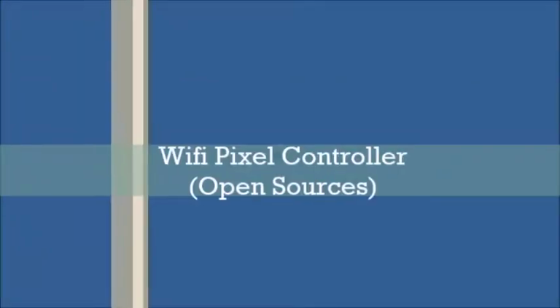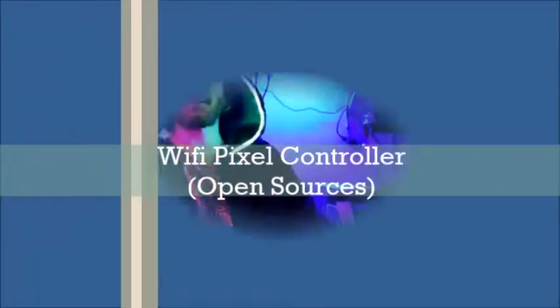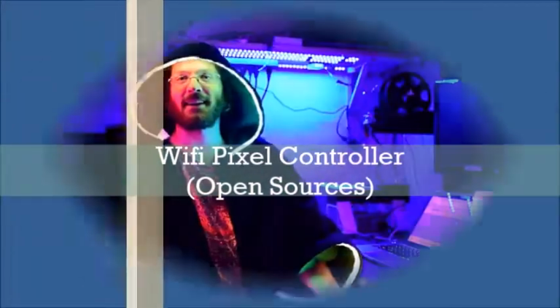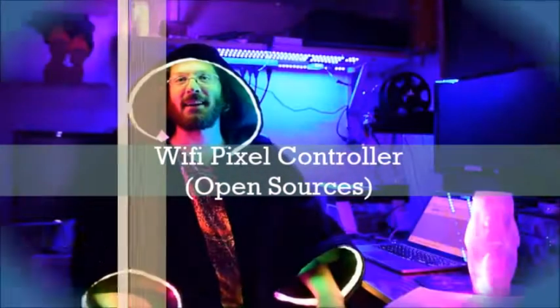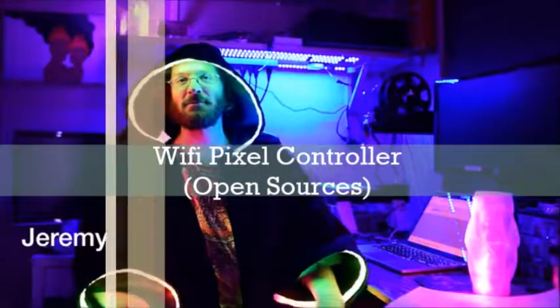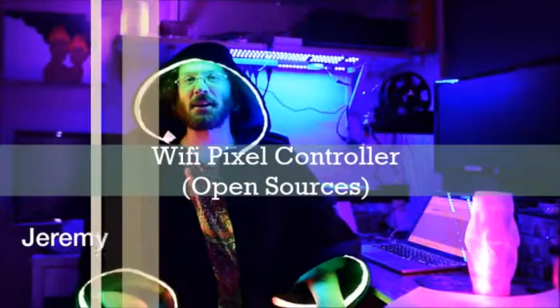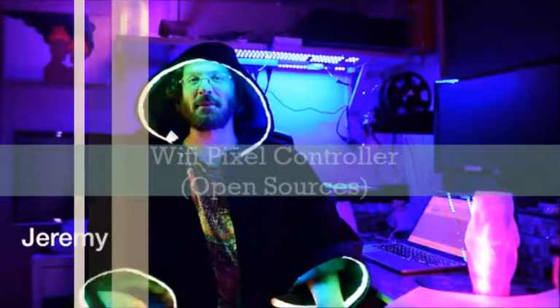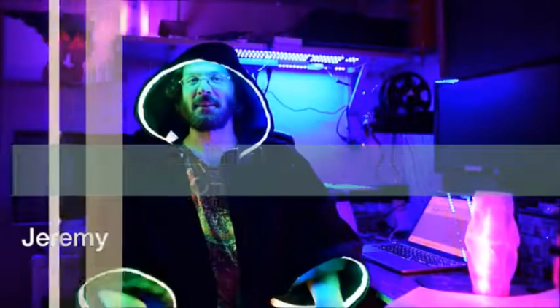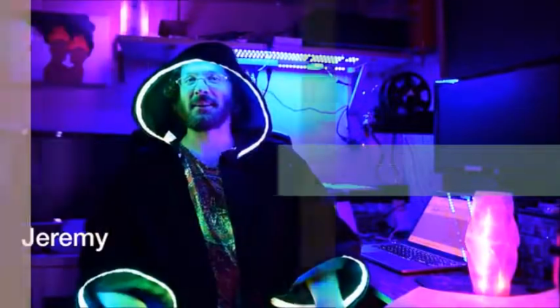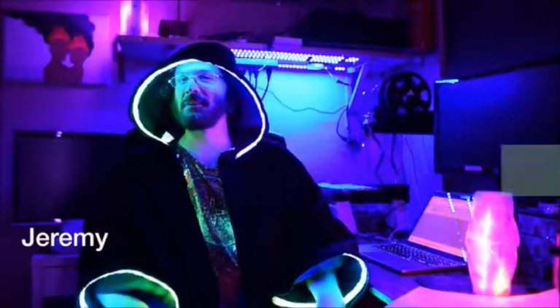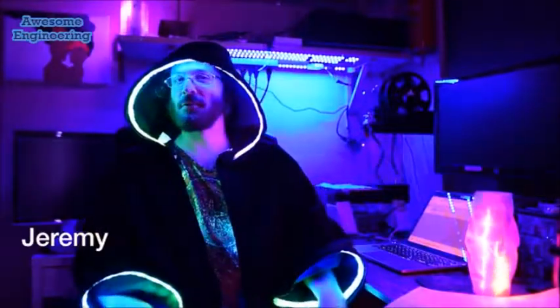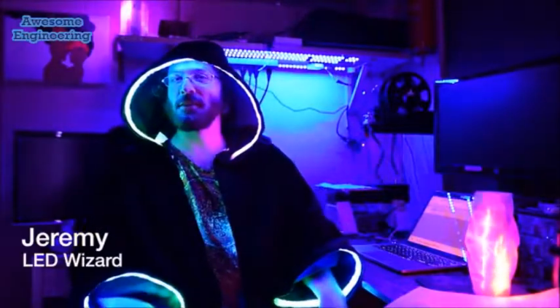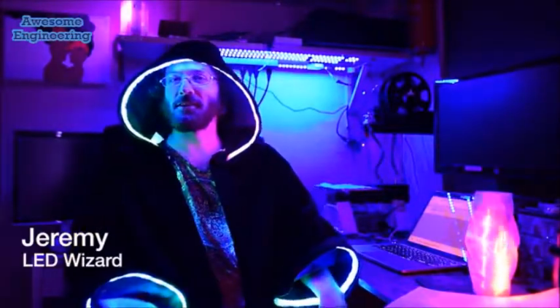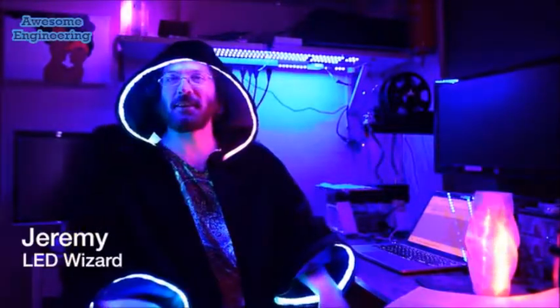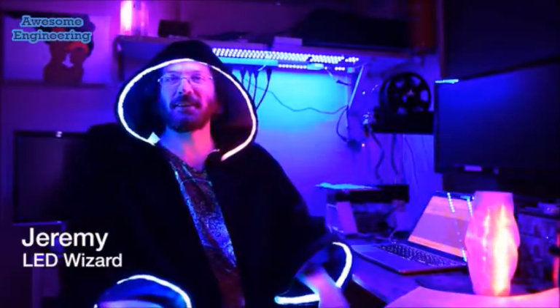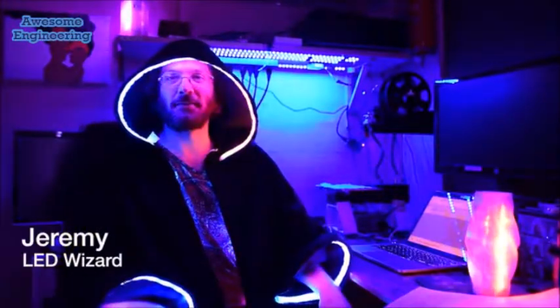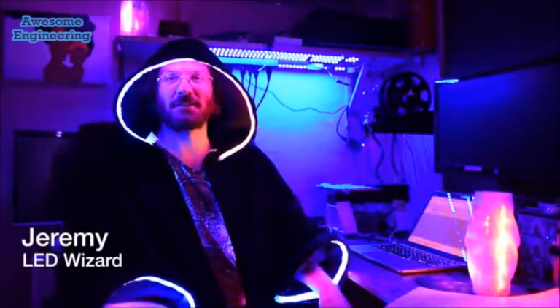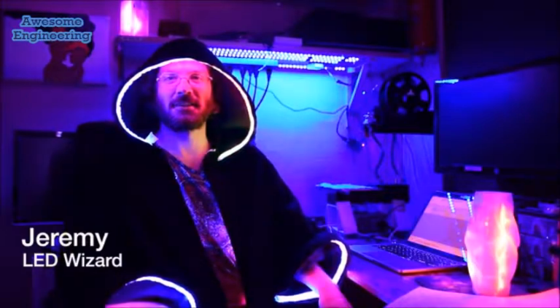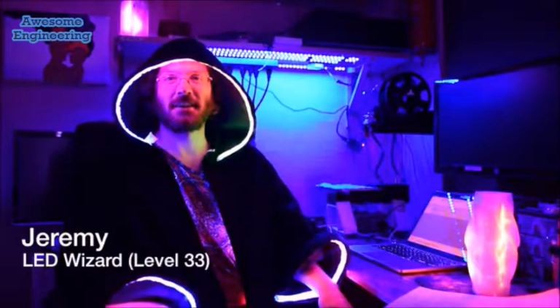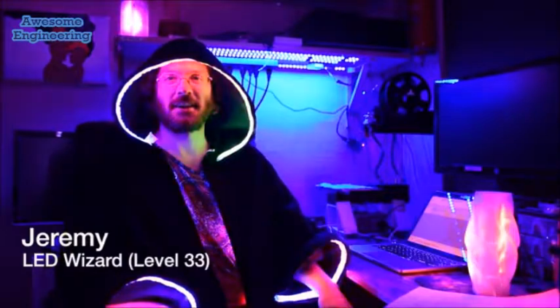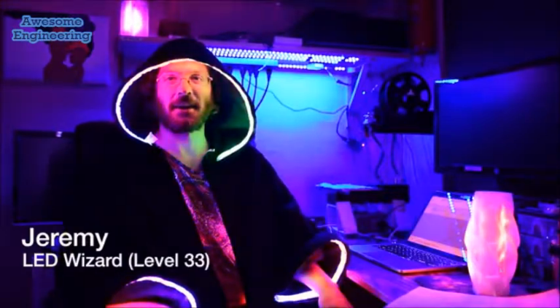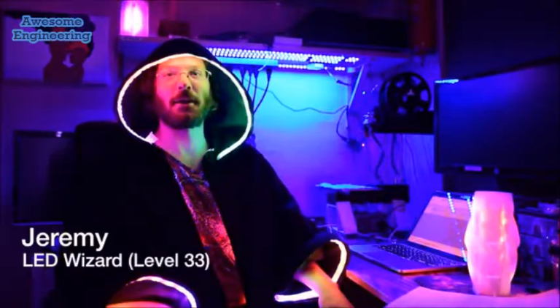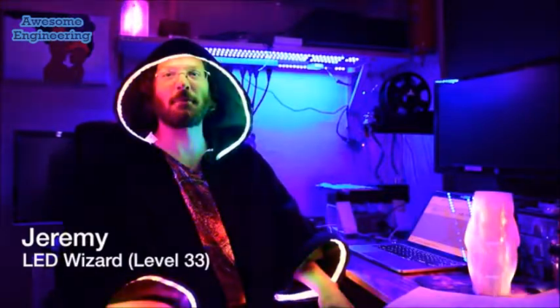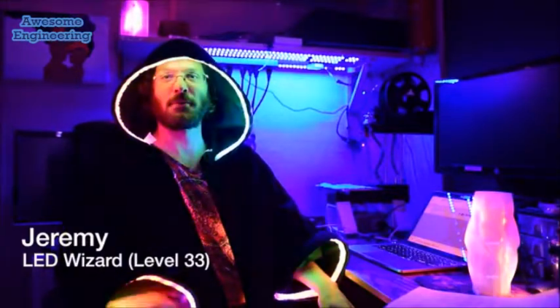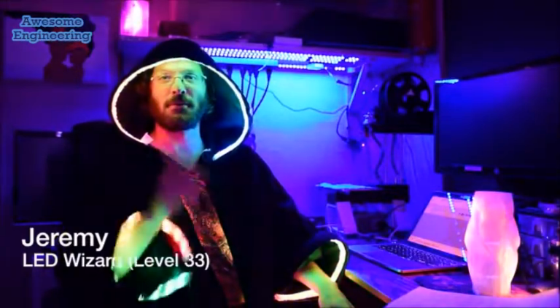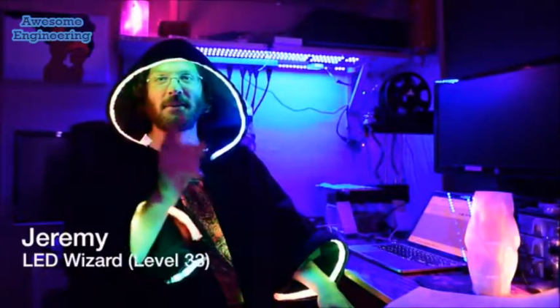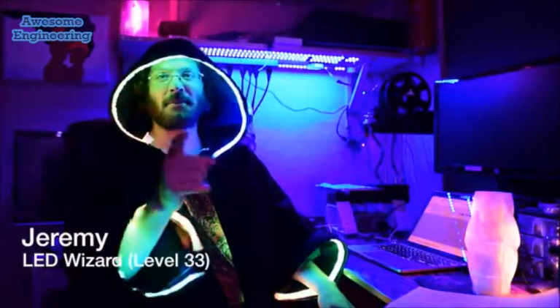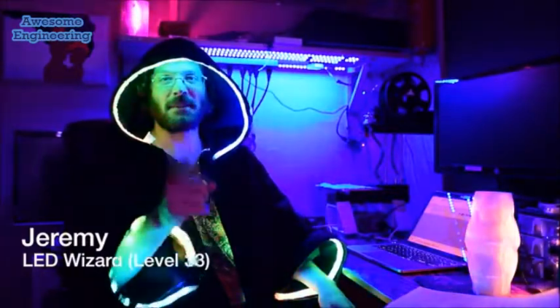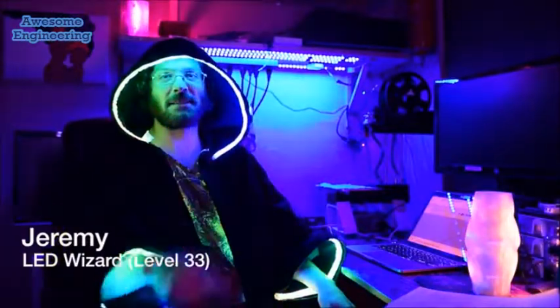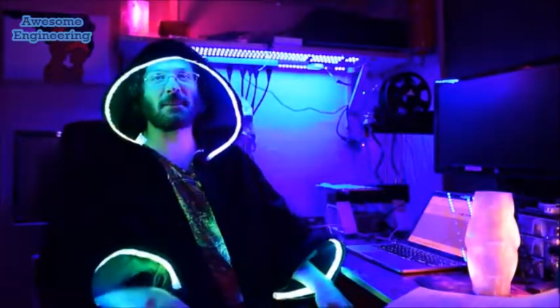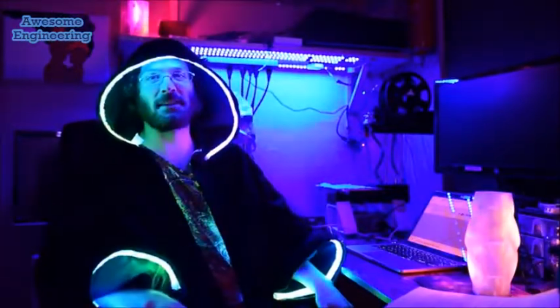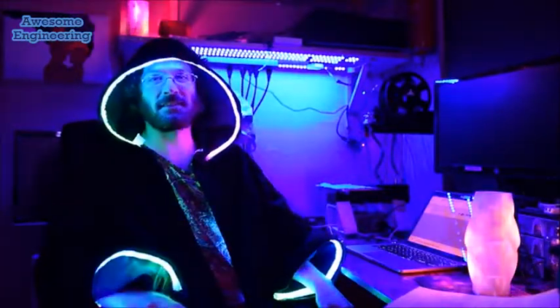Hi, I'm Jeremy, a level 33 LED wizard, and I want to help you make something amazing.